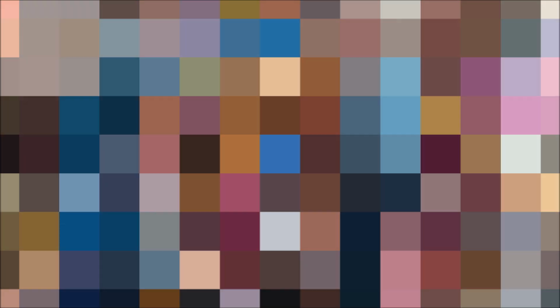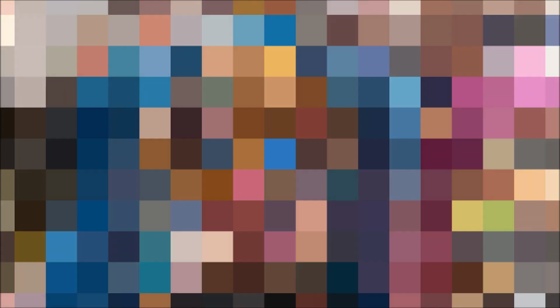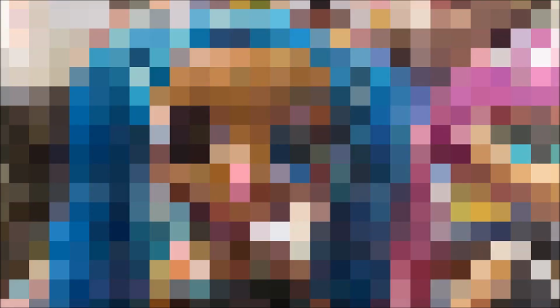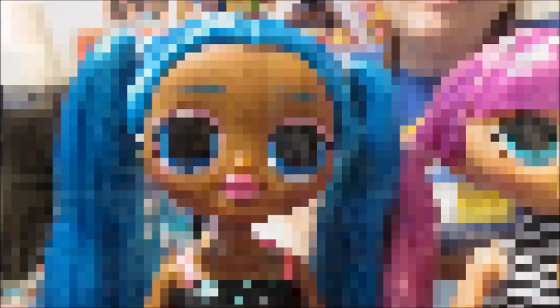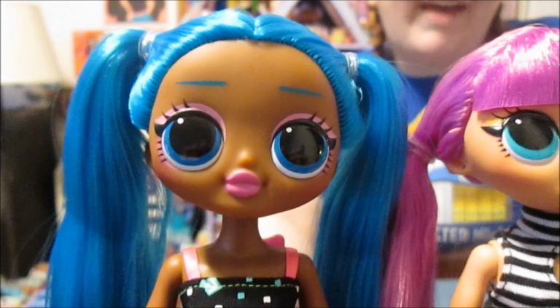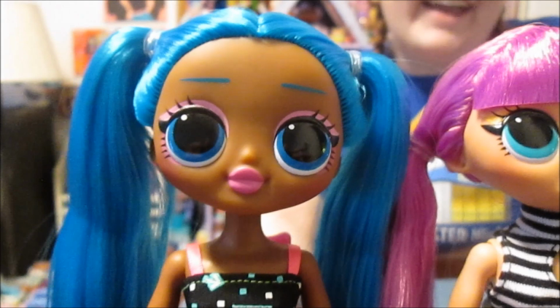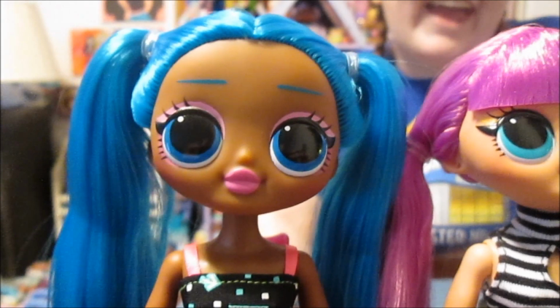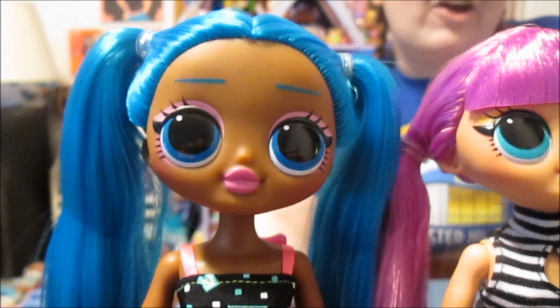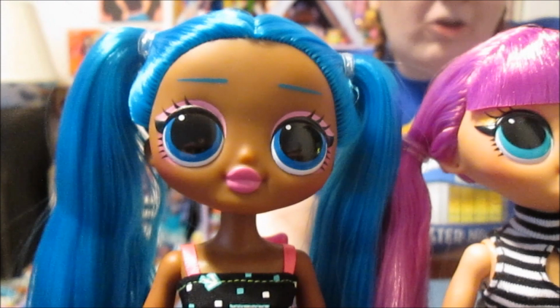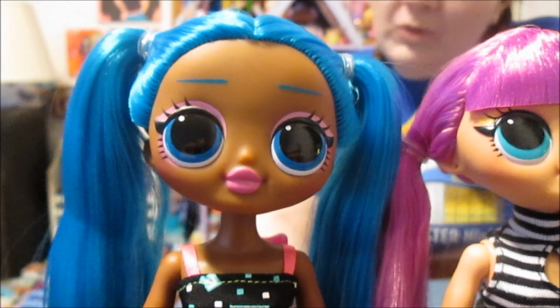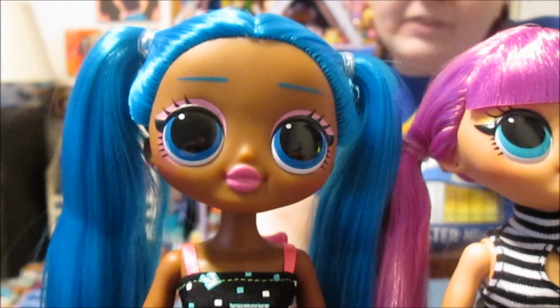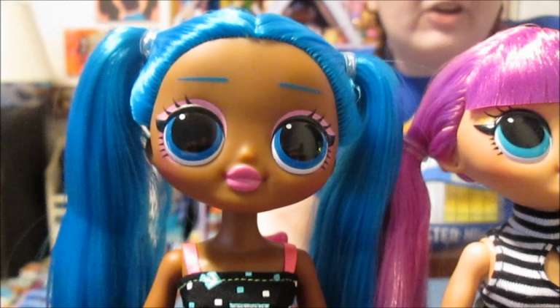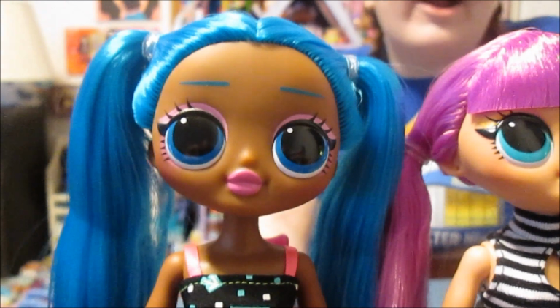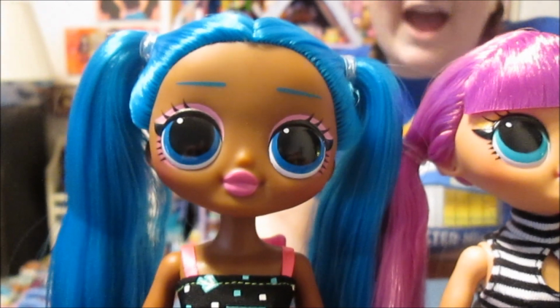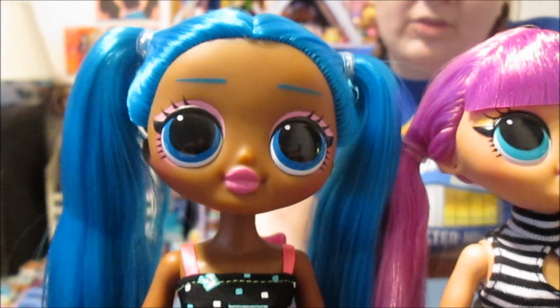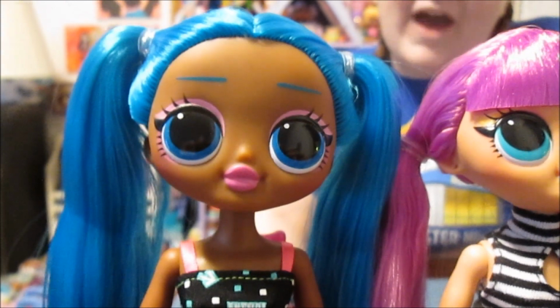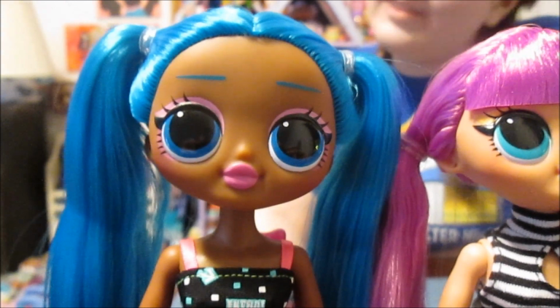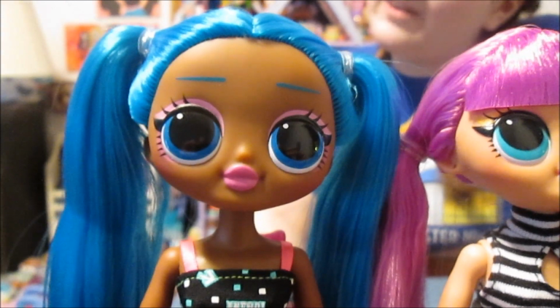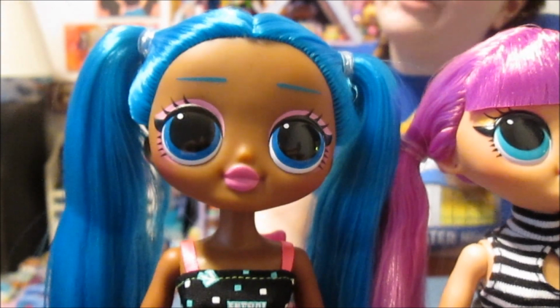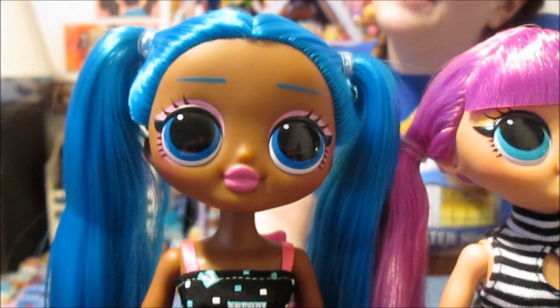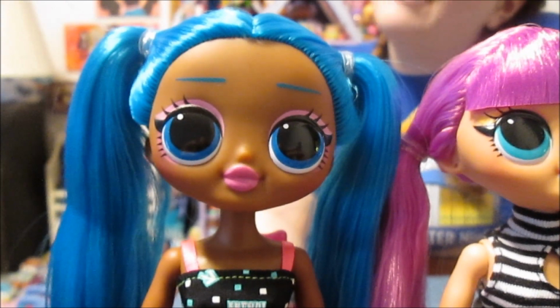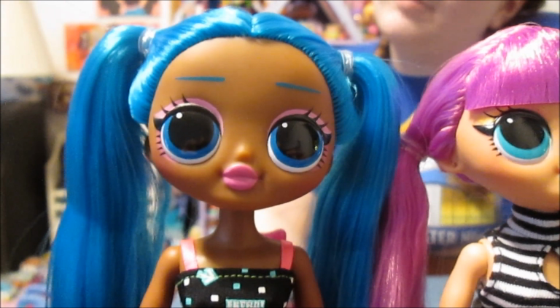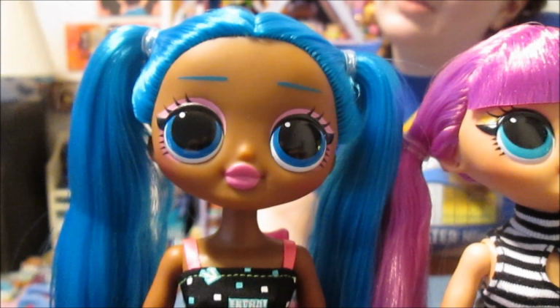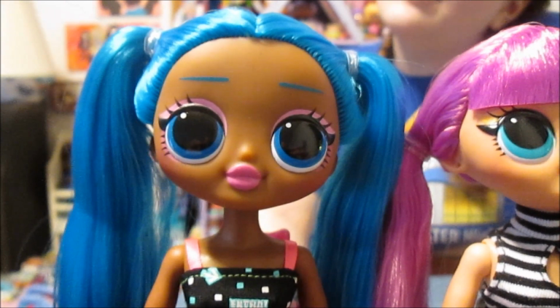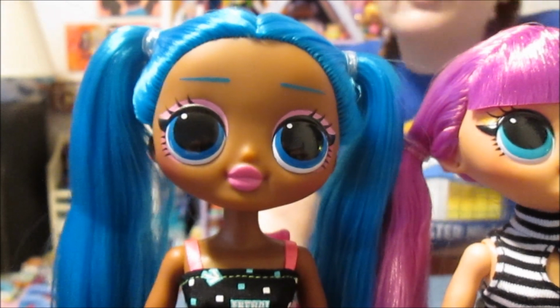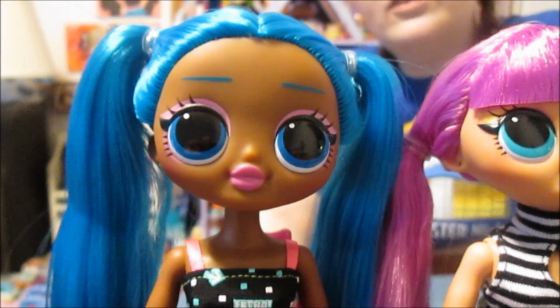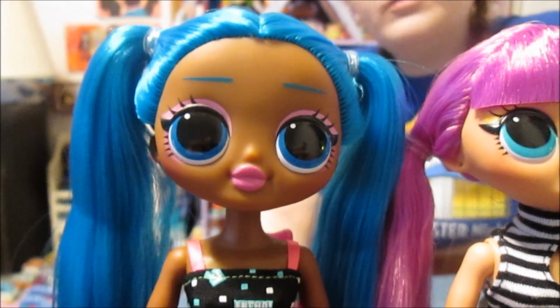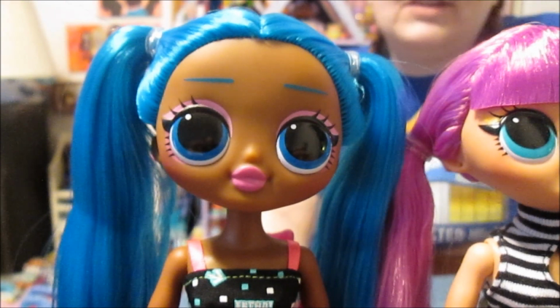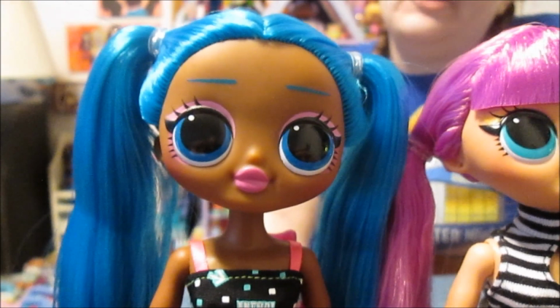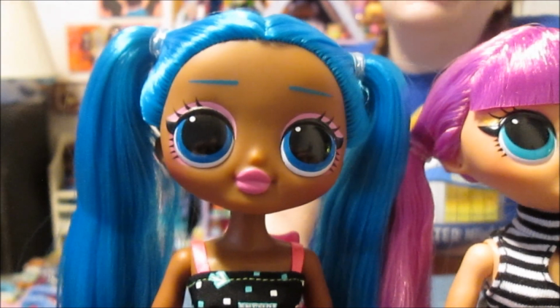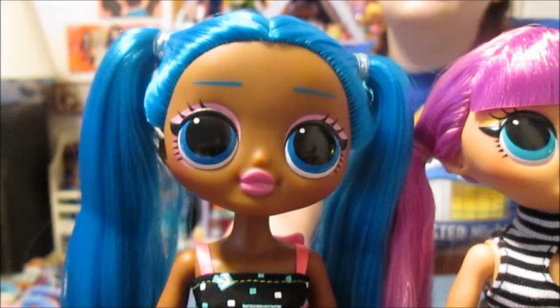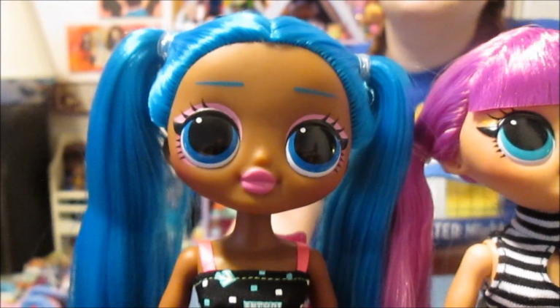We are back and all four of the girls are out of the box and they're looking fabulous. These are really cute.